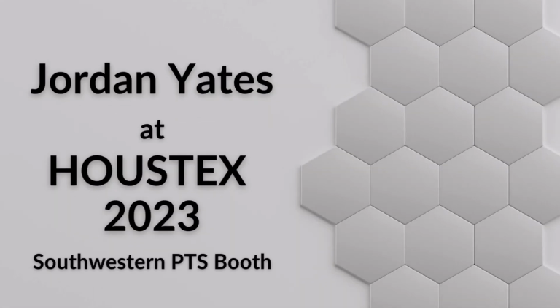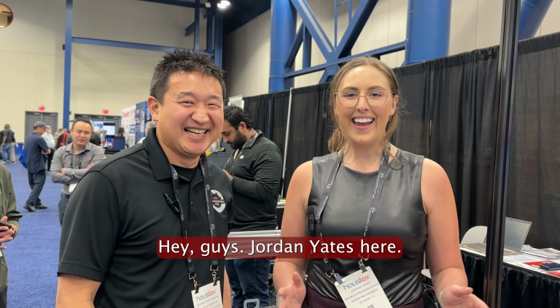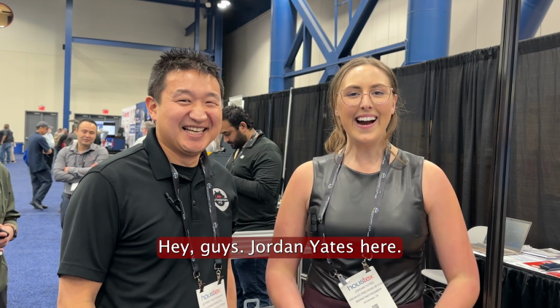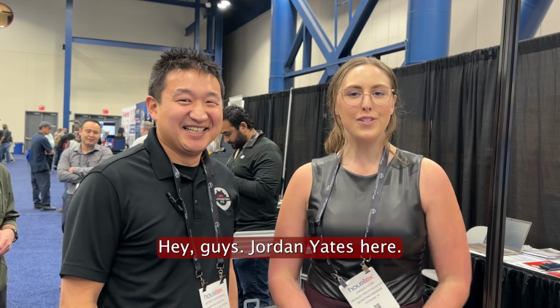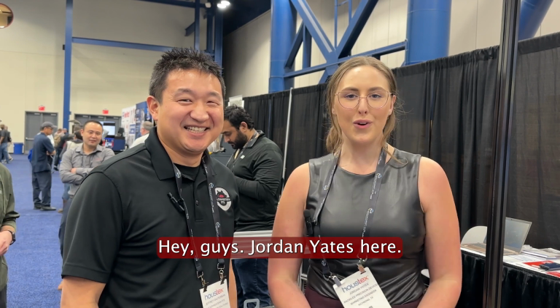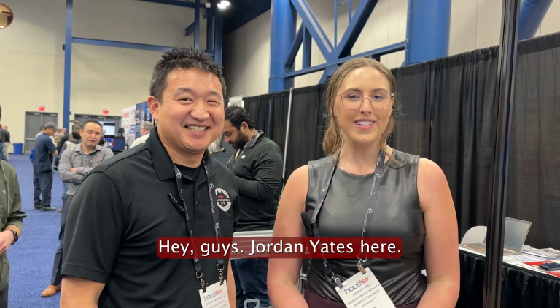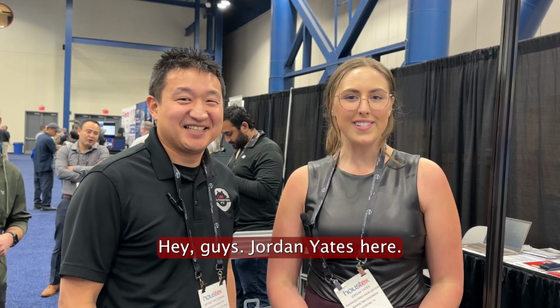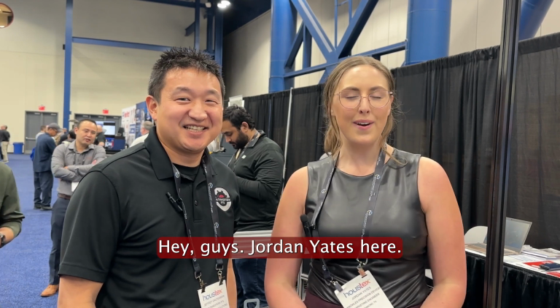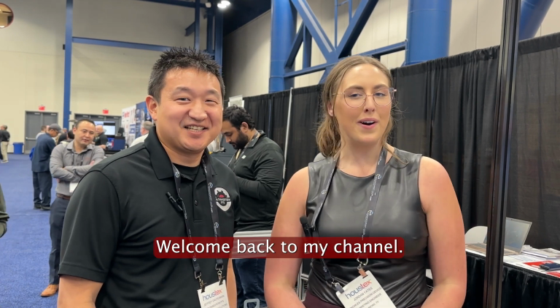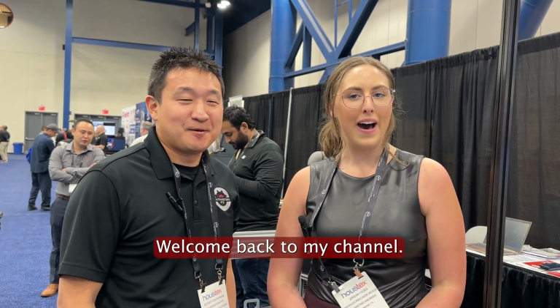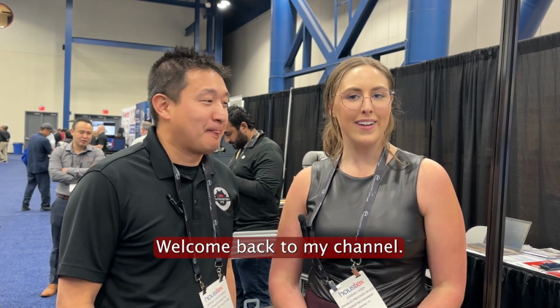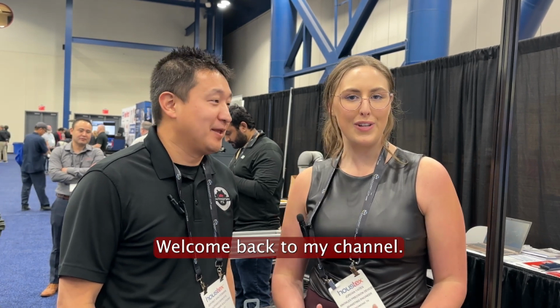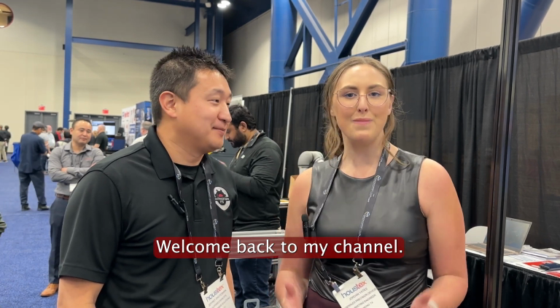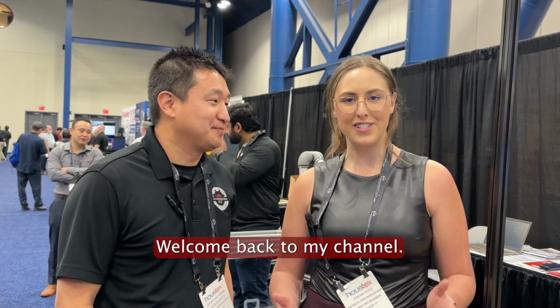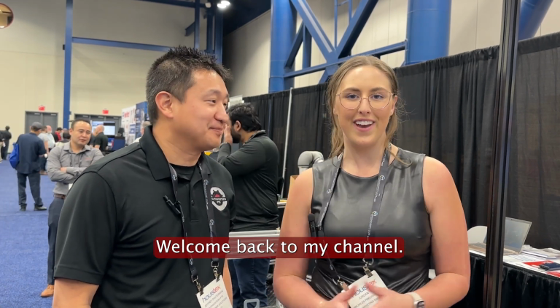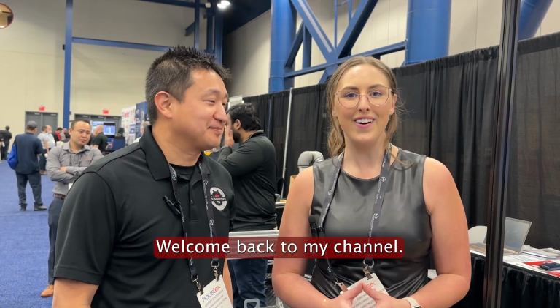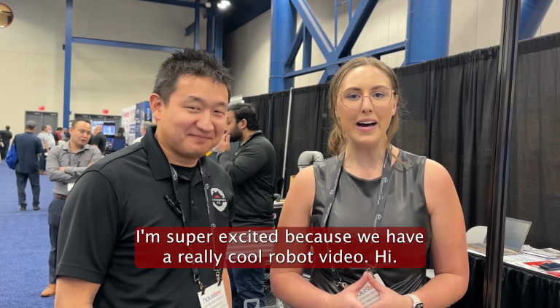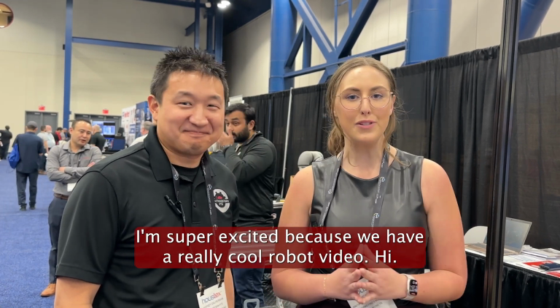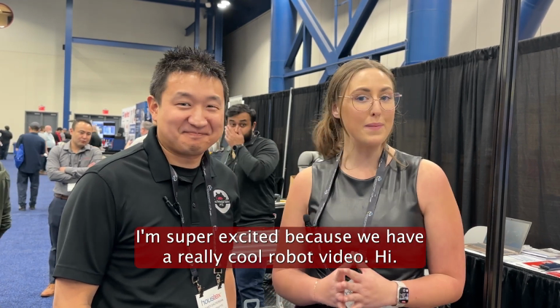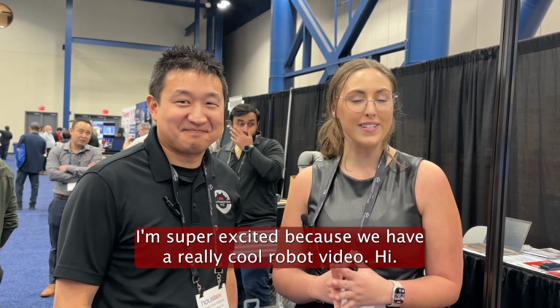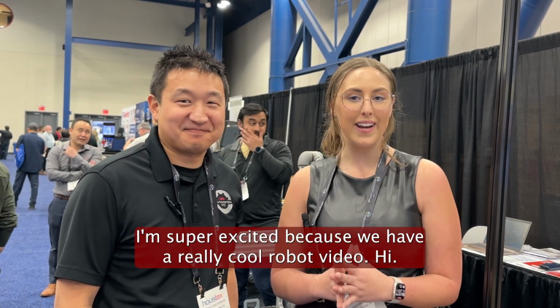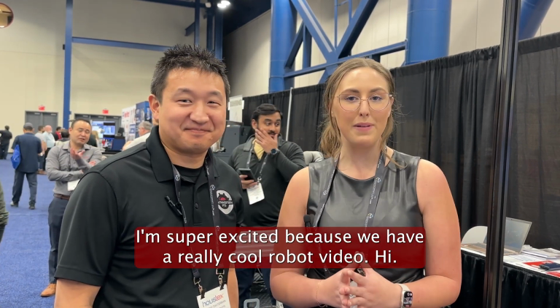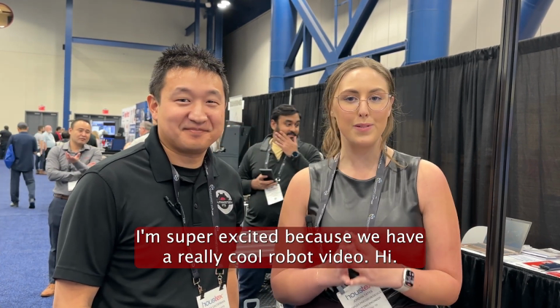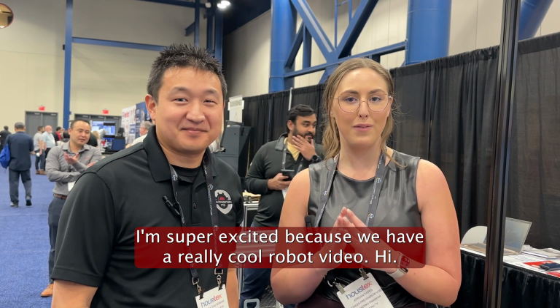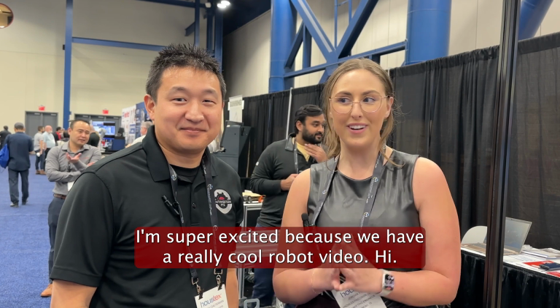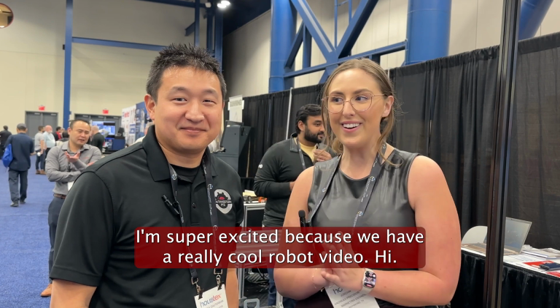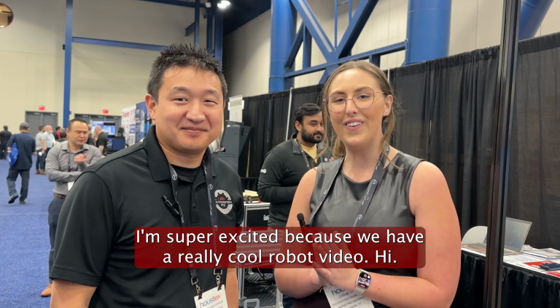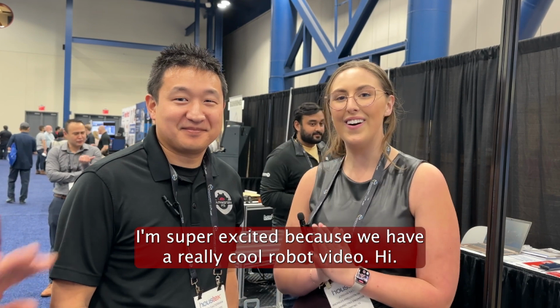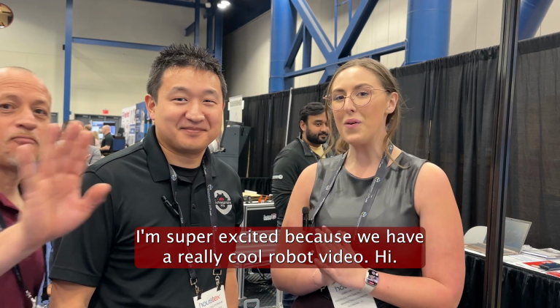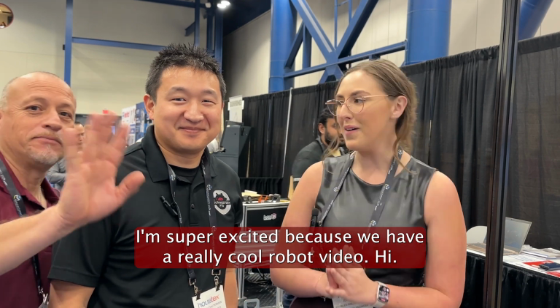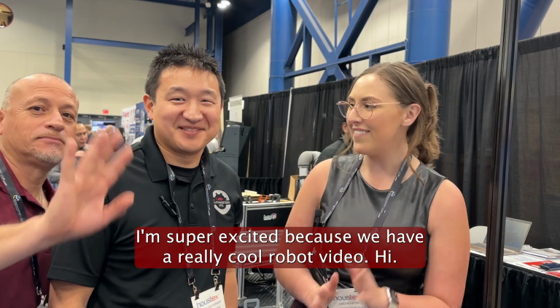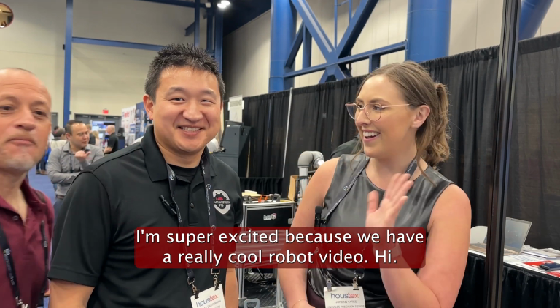Hey guys, Sporting Gabe here. Welcome back to my channel. I'm super excited because we have a really cool robot video.